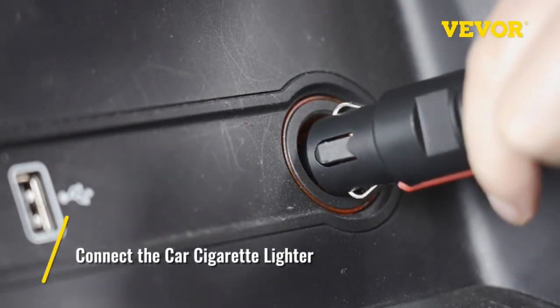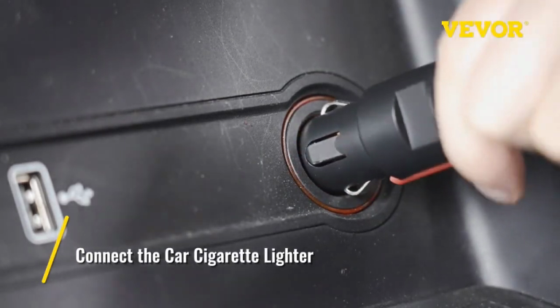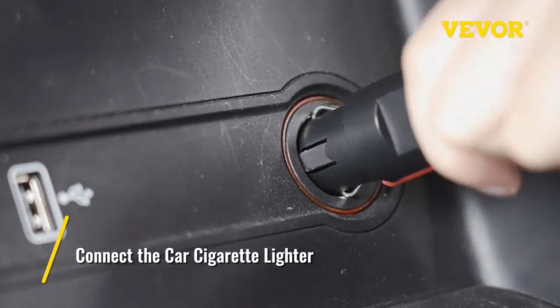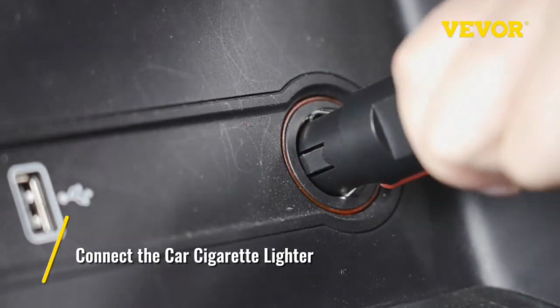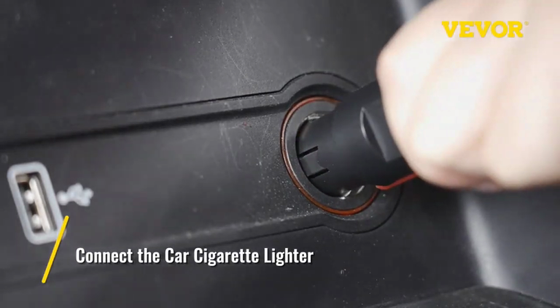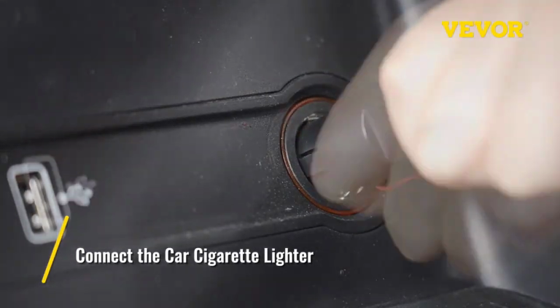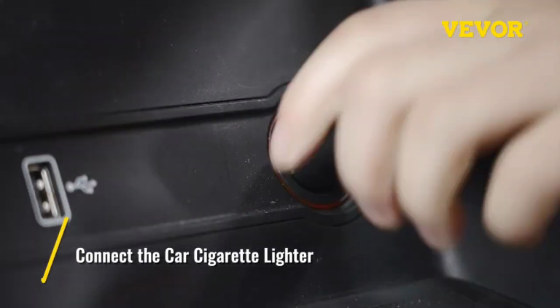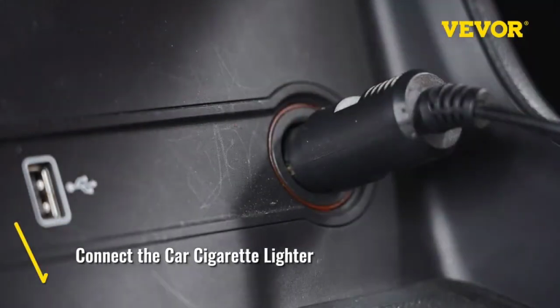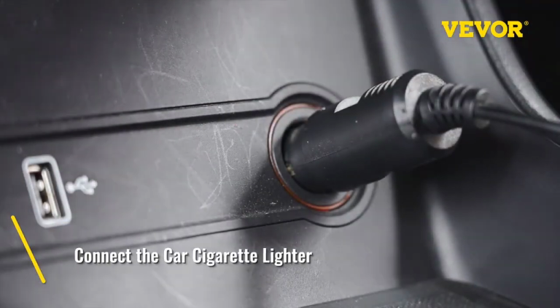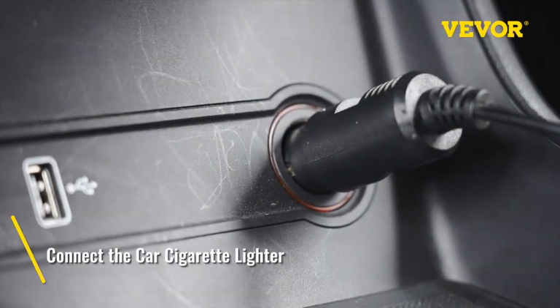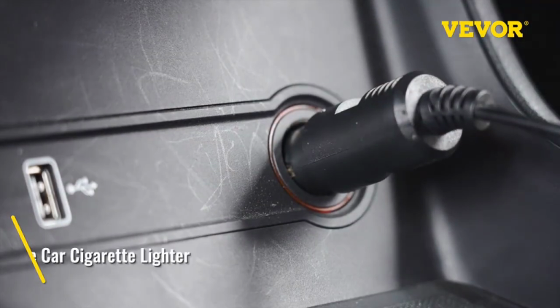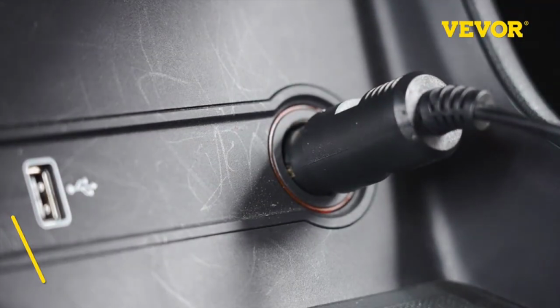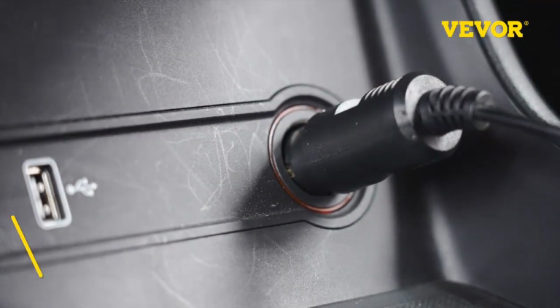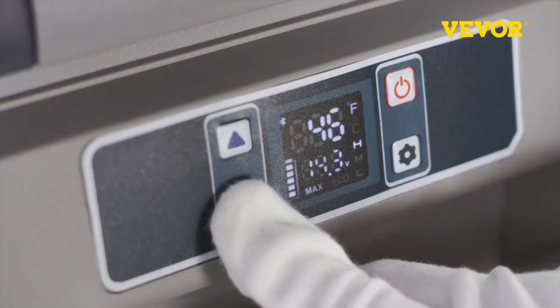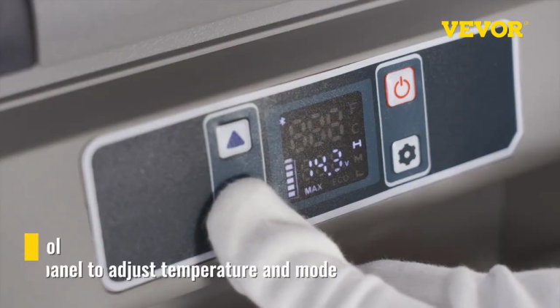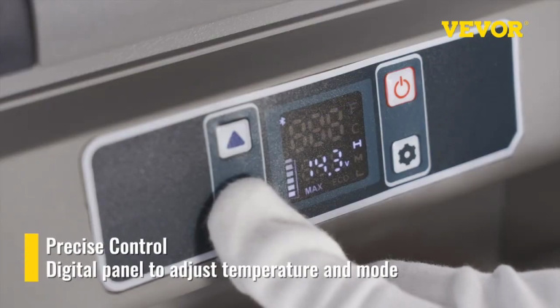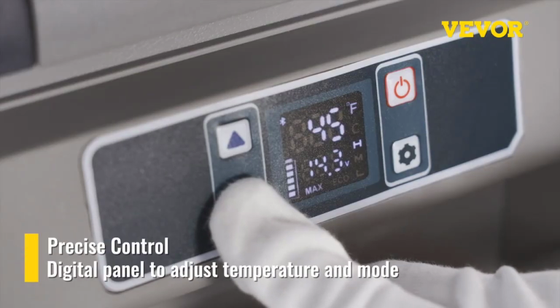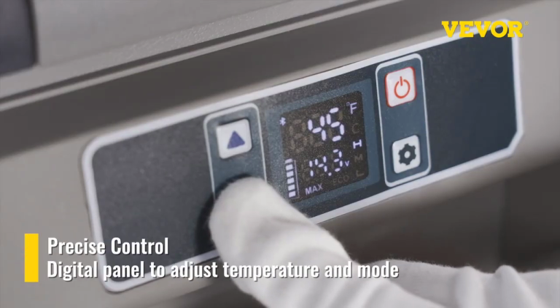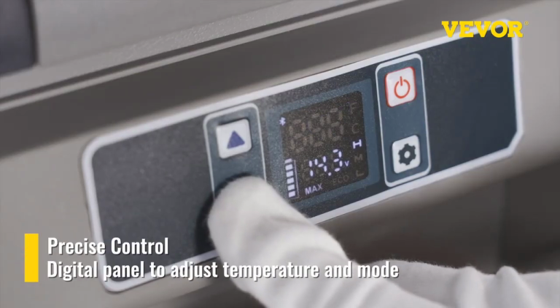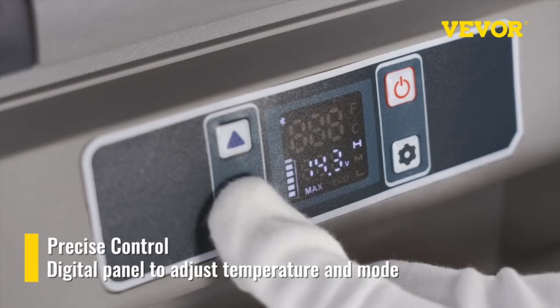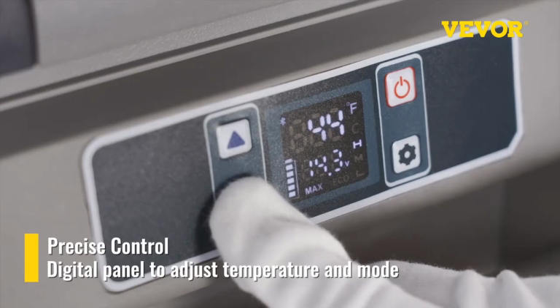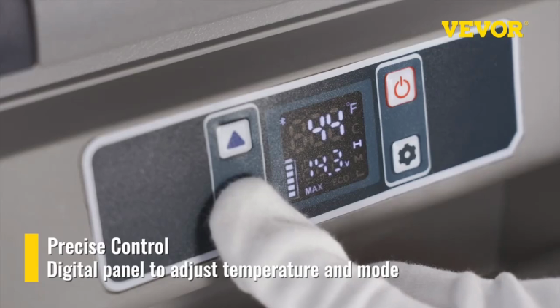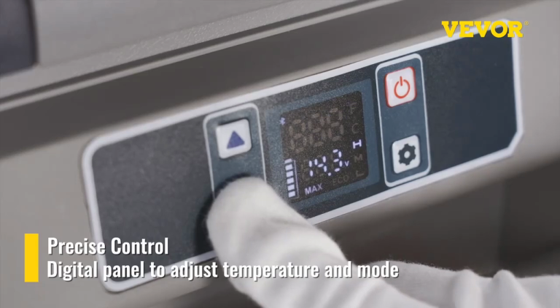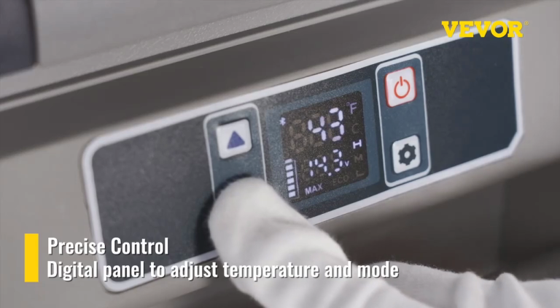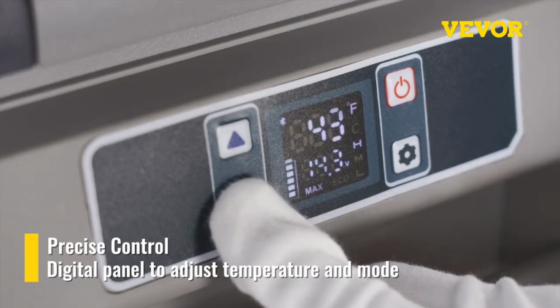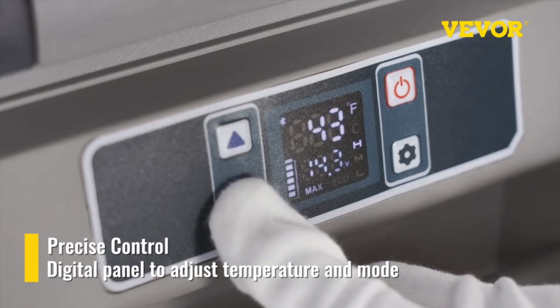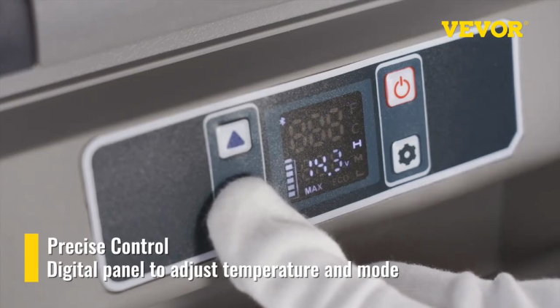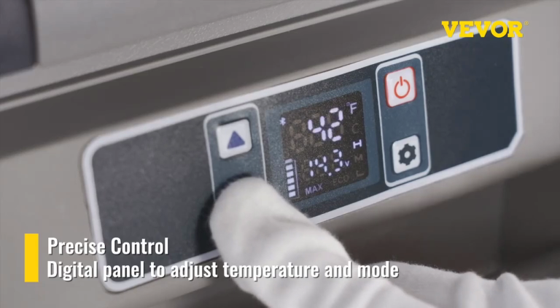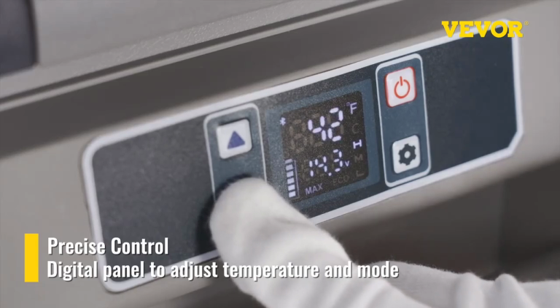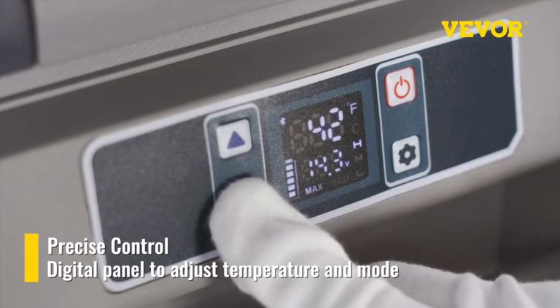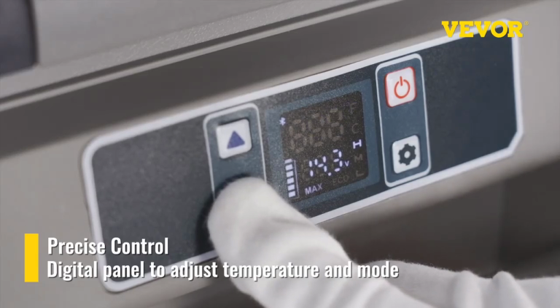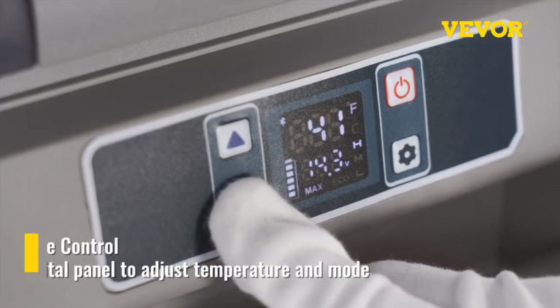Cooling range: -20 degrees Celsius / -10 degrees Celsius, 4 degrees Fahrenheit to 50 degrees Fahrenheit.